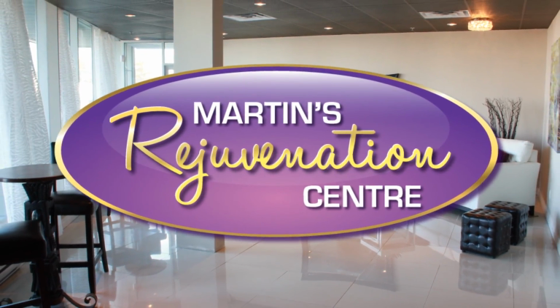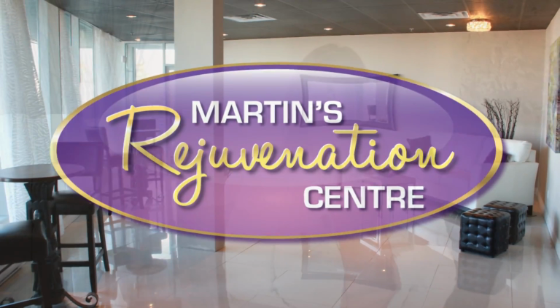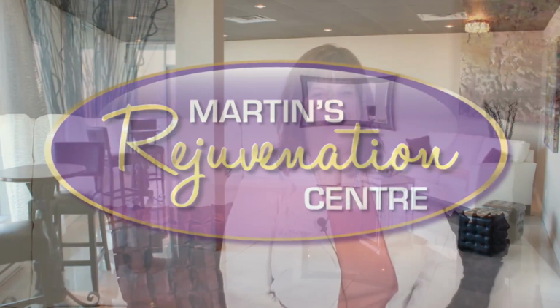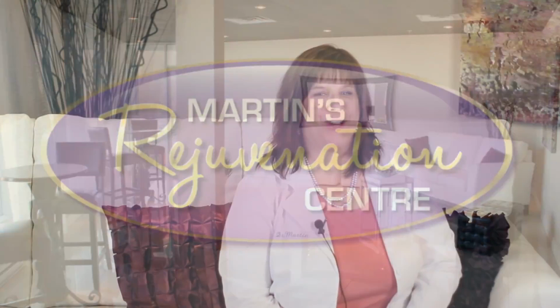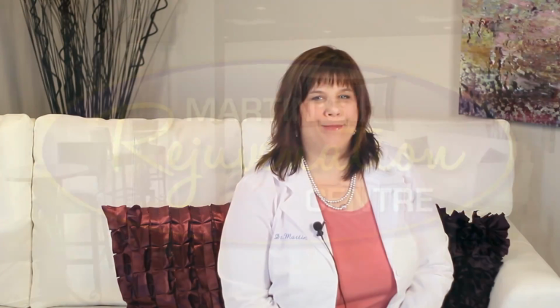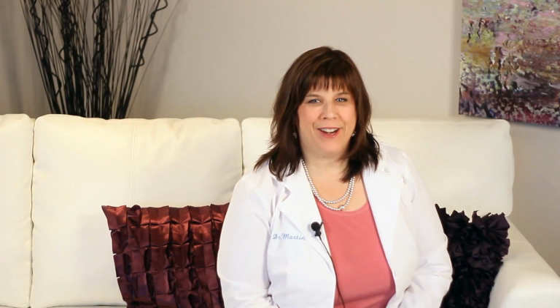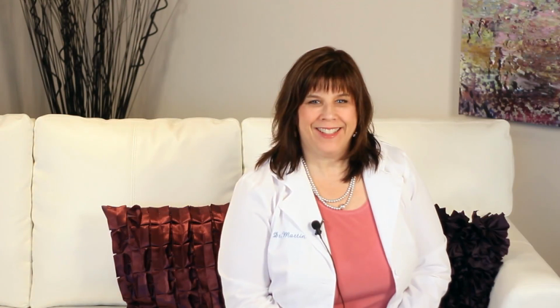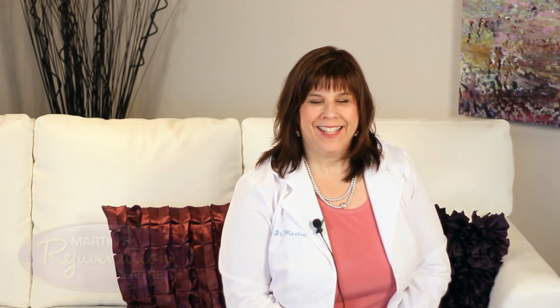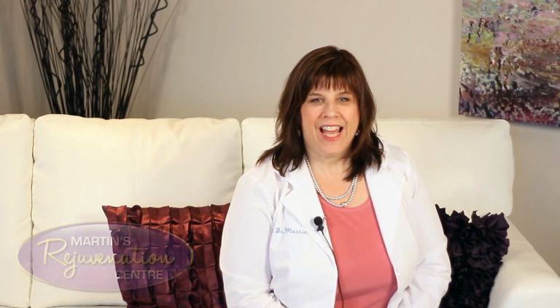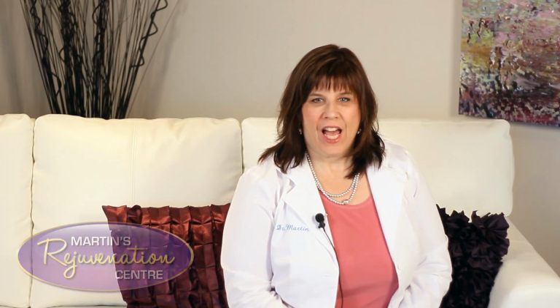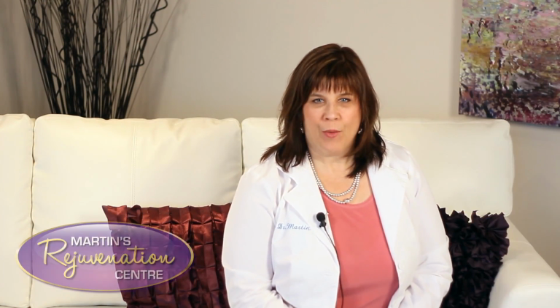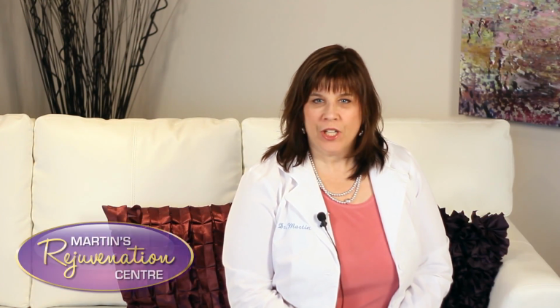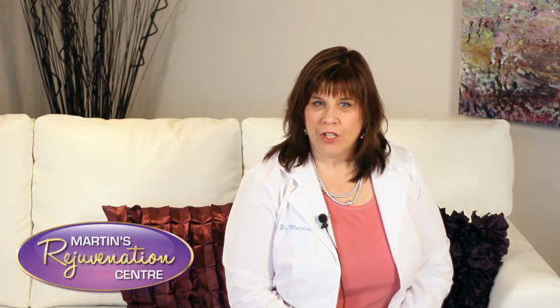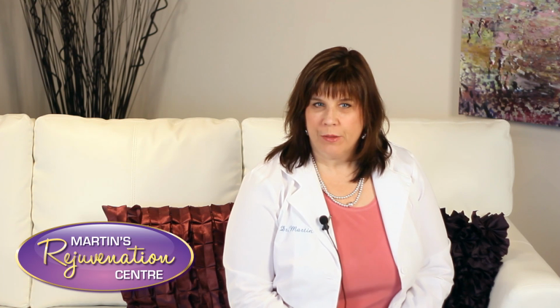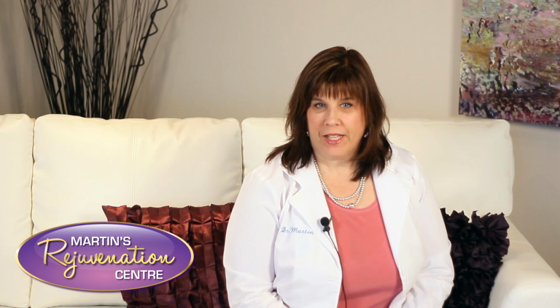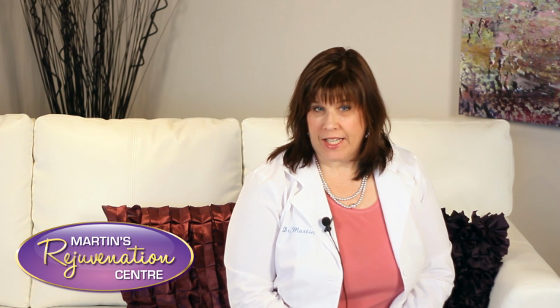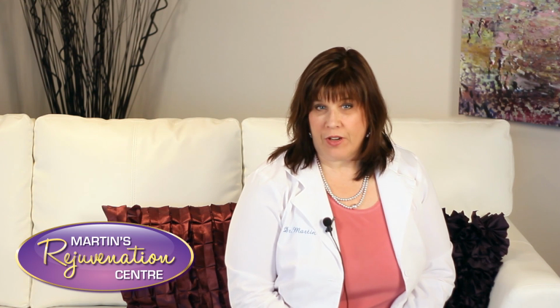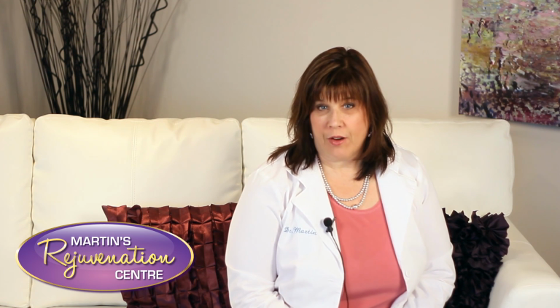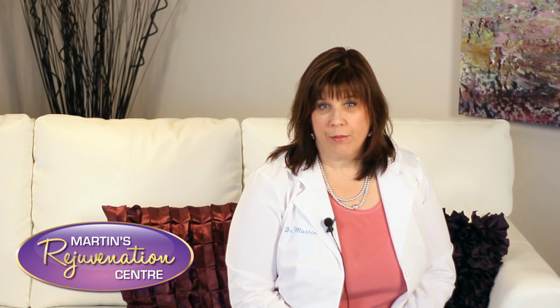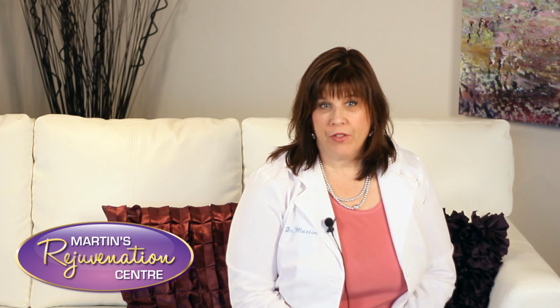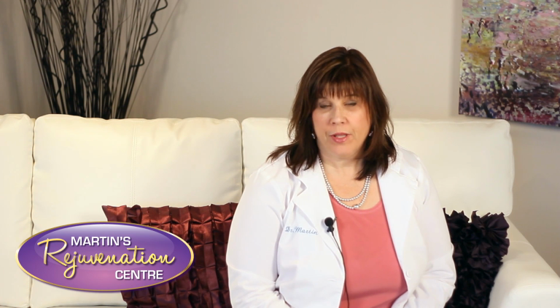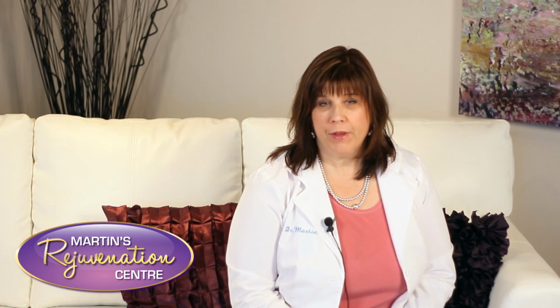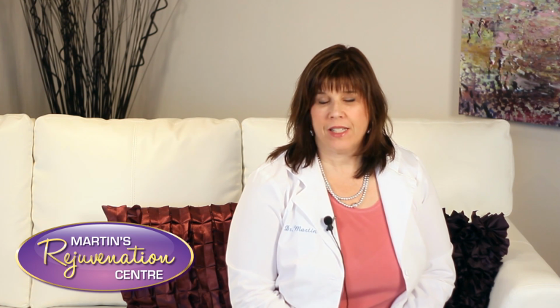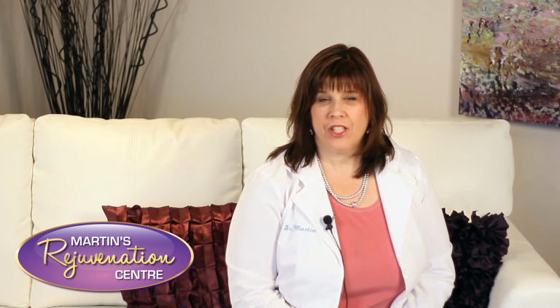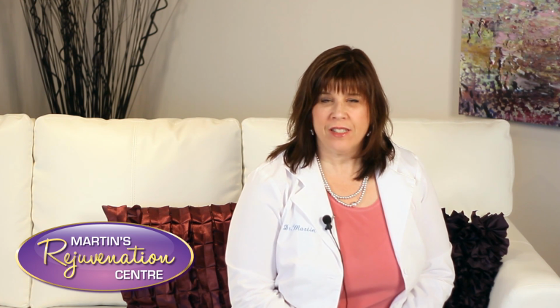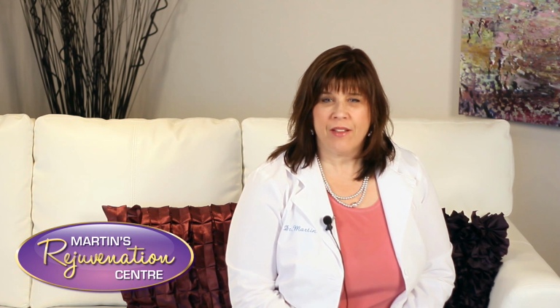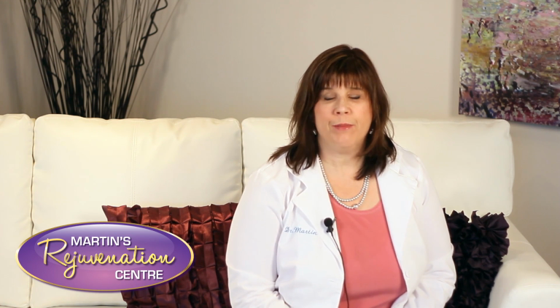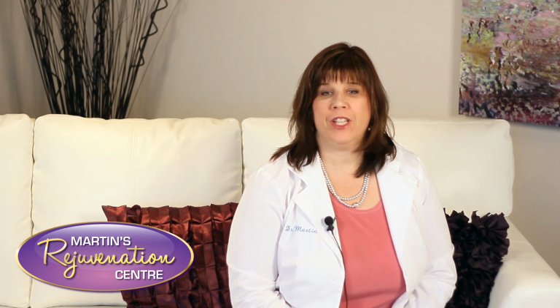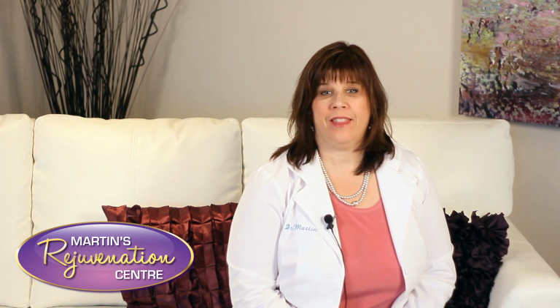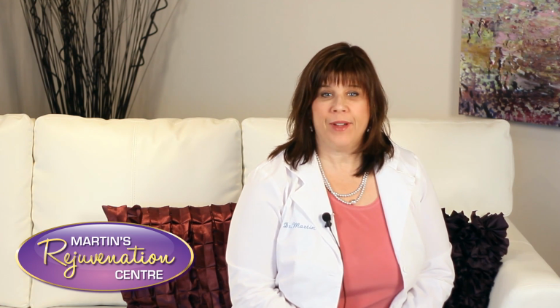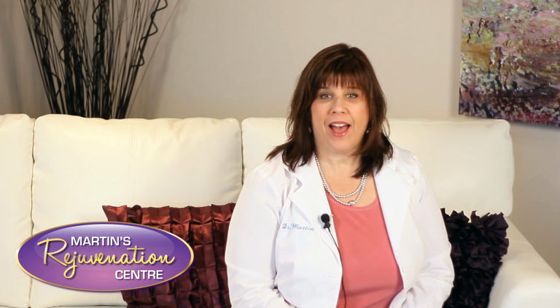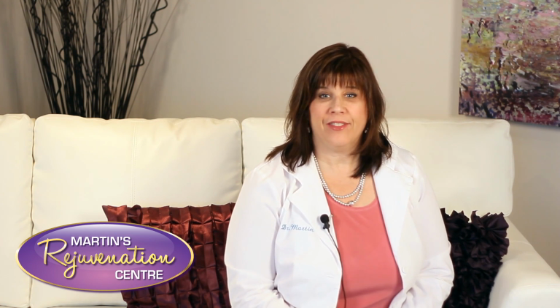Hi, I'm Dr. Martin. I want to talk to you about laser hair removal because I just love the machine that we have.